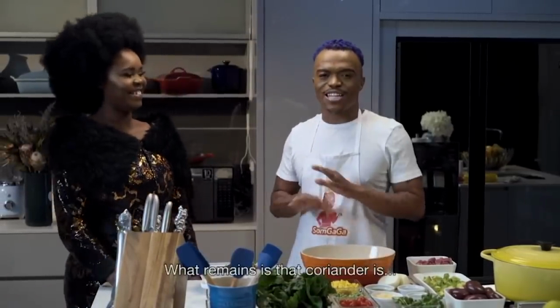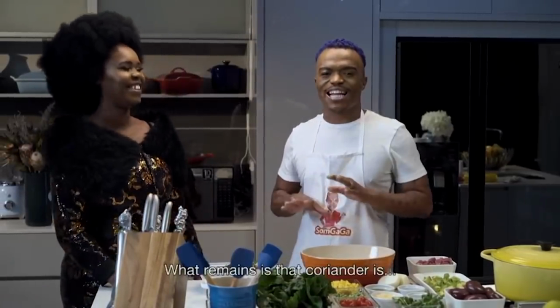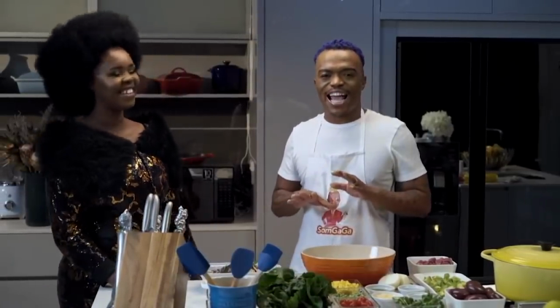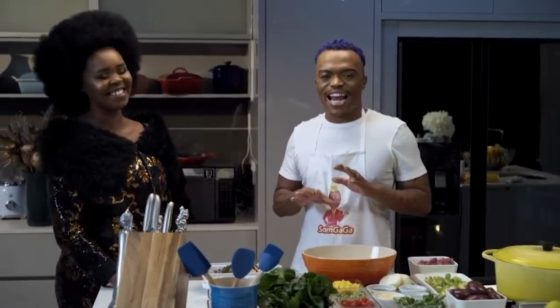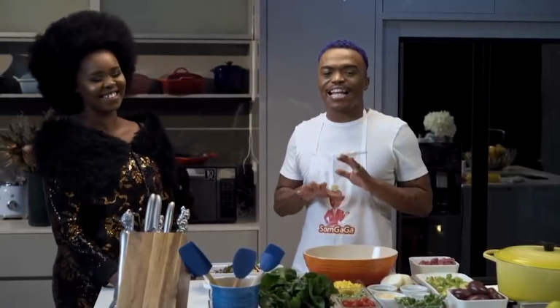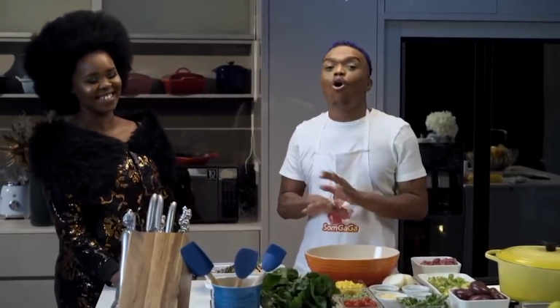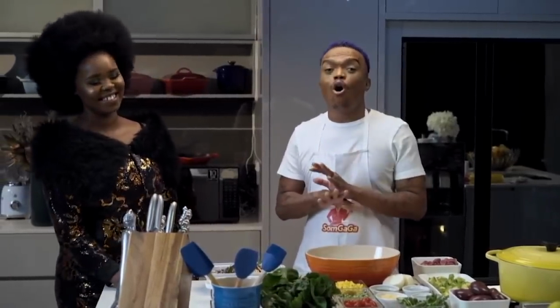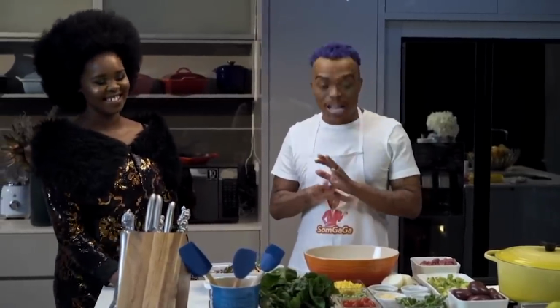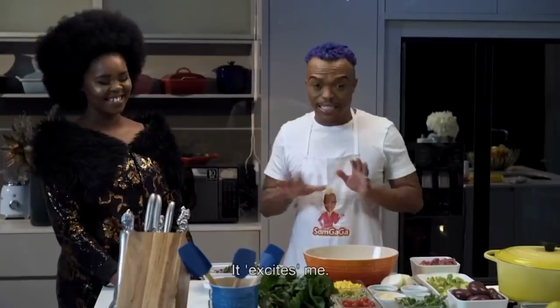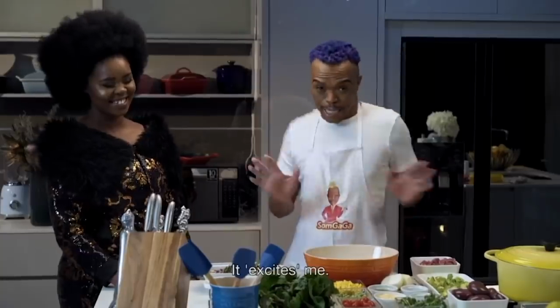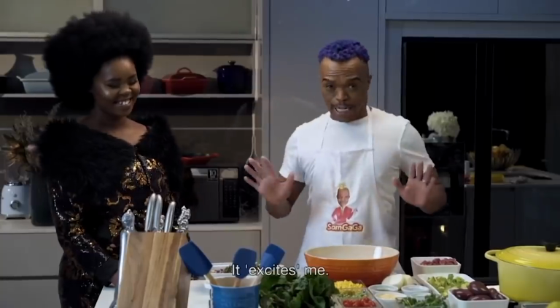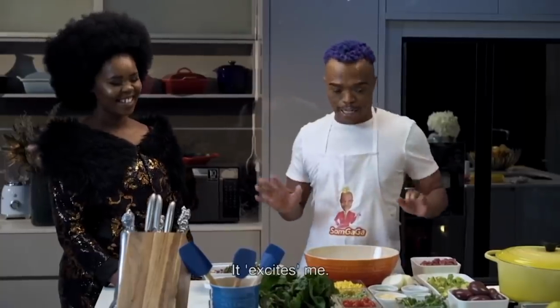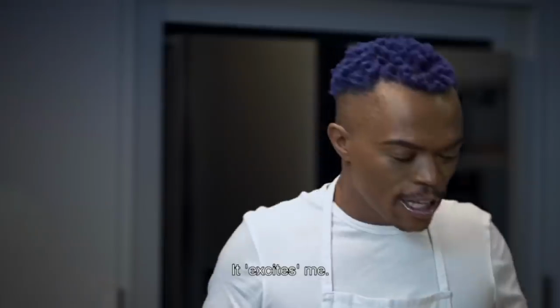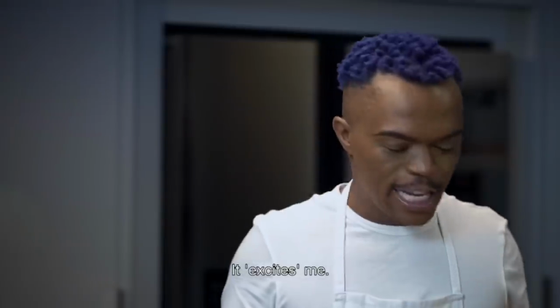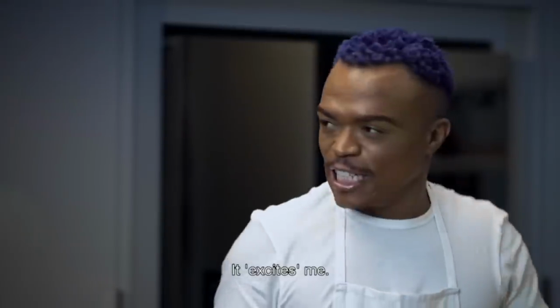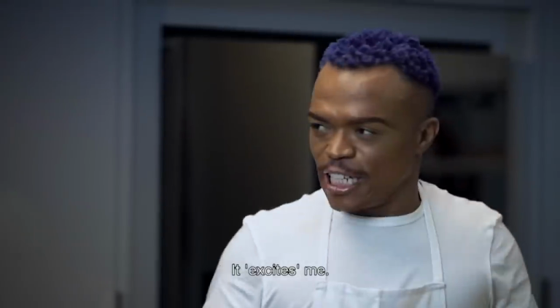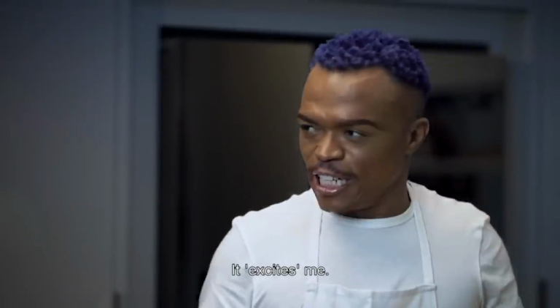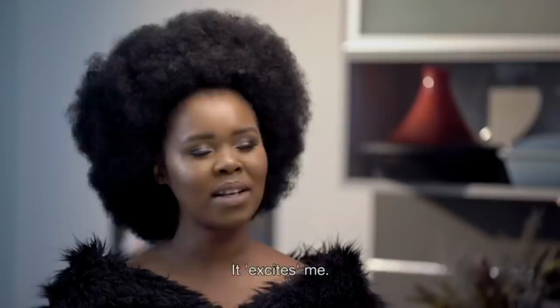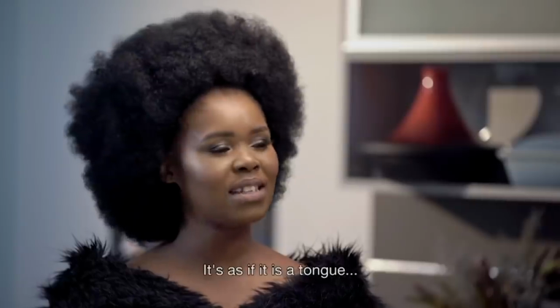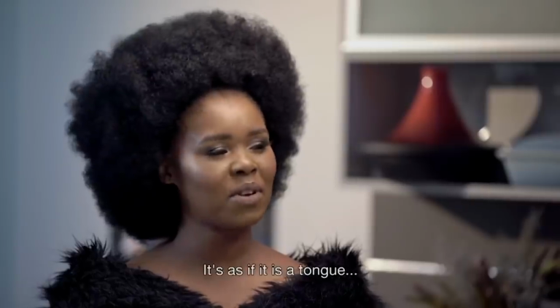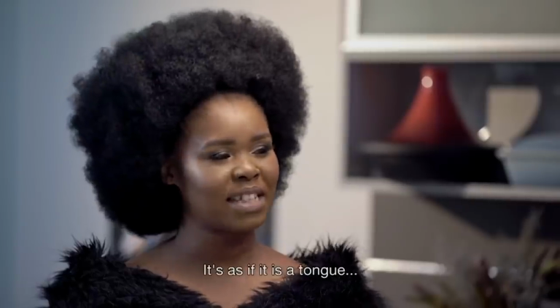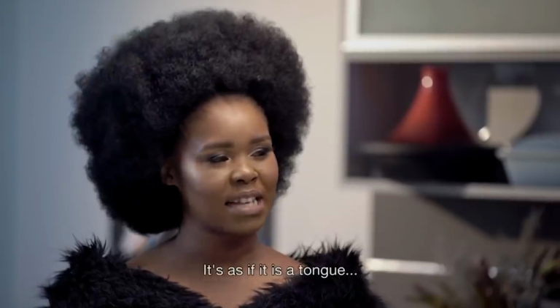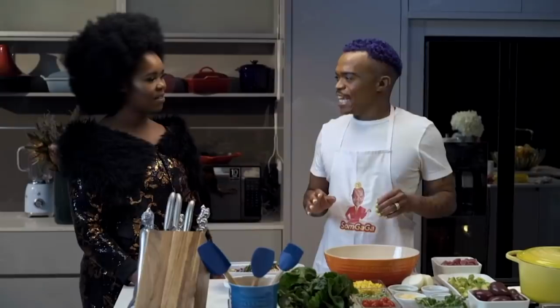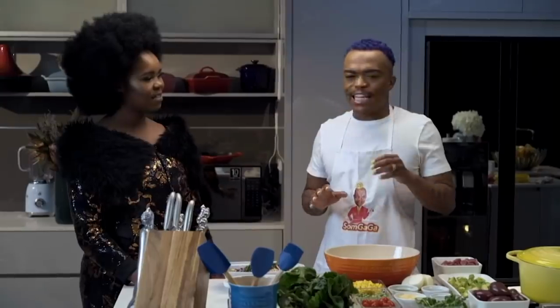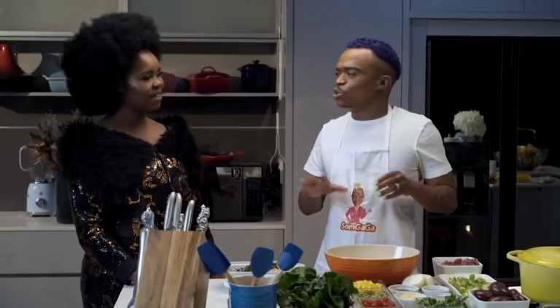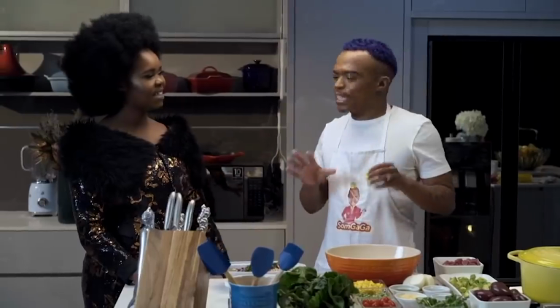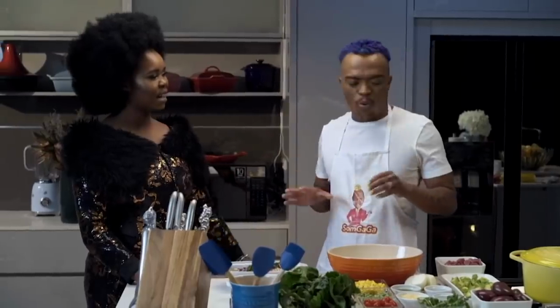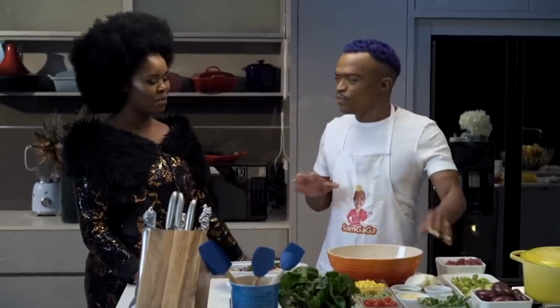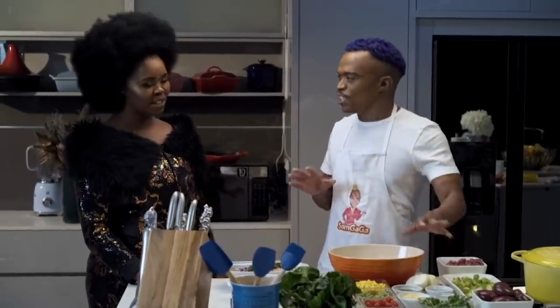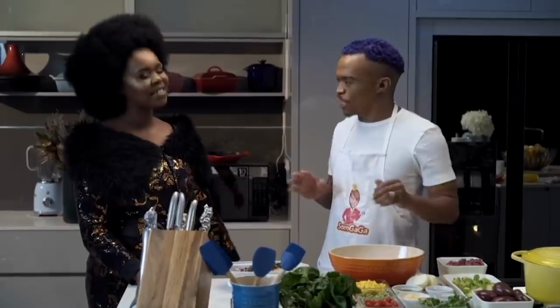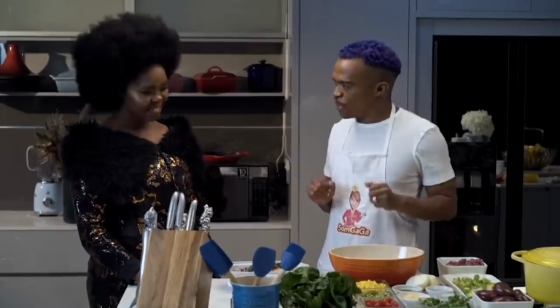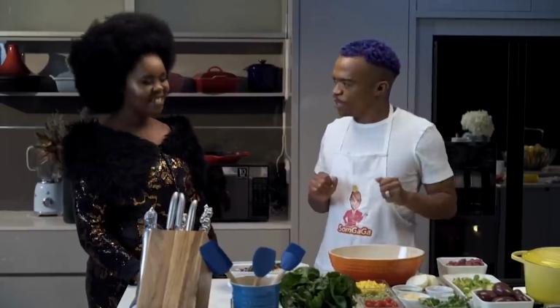Coriander! It's one of those things — it's what a weave is to a slay queen.